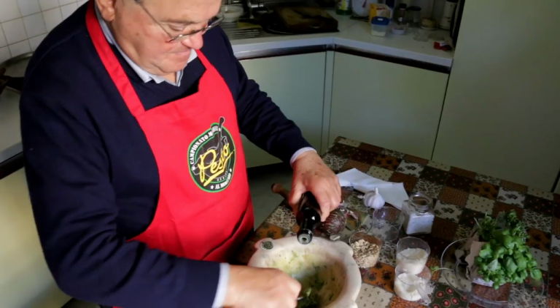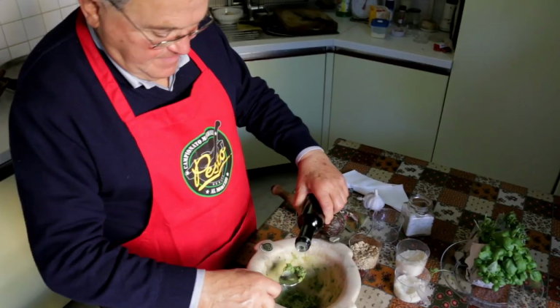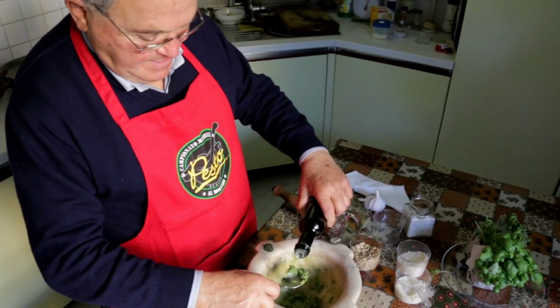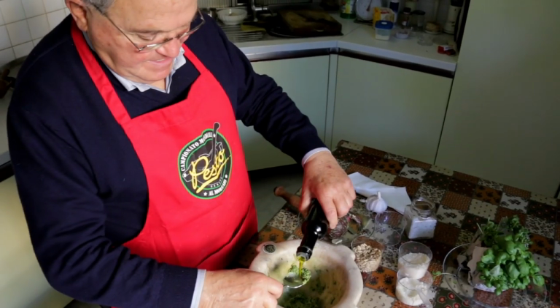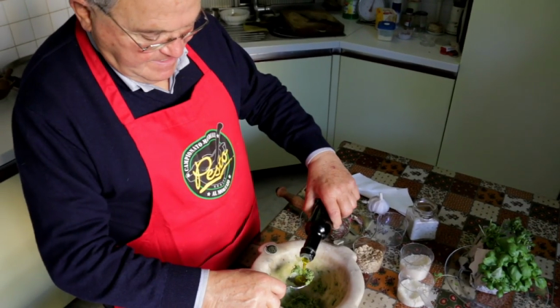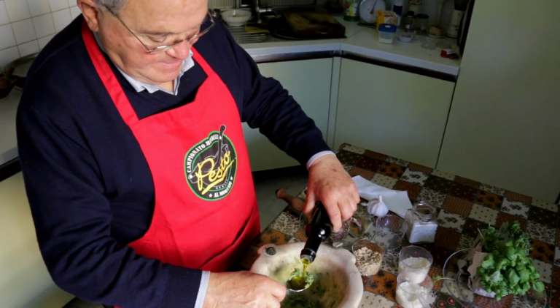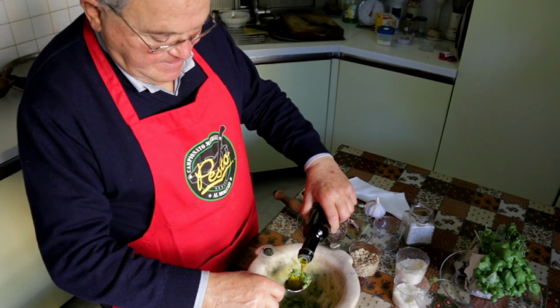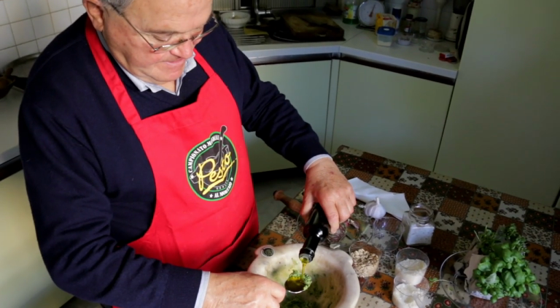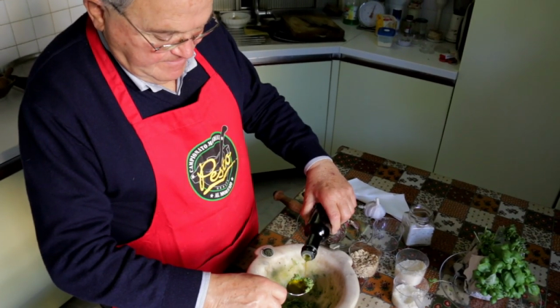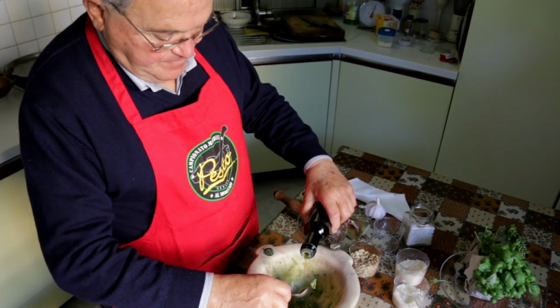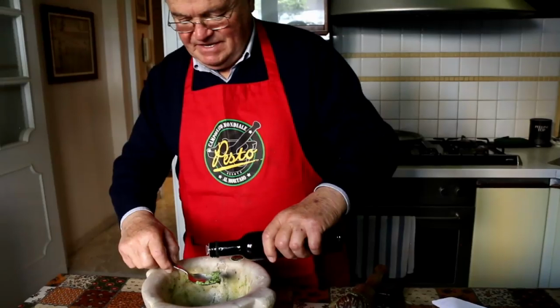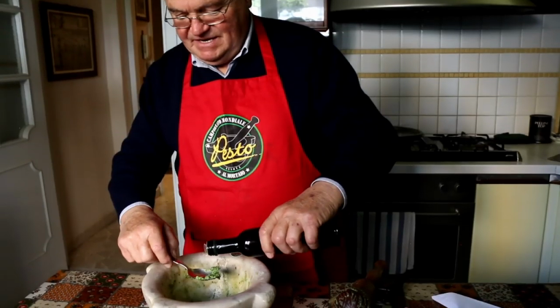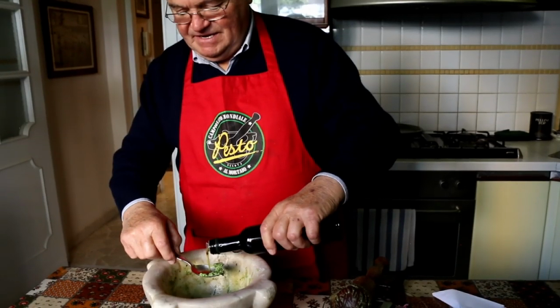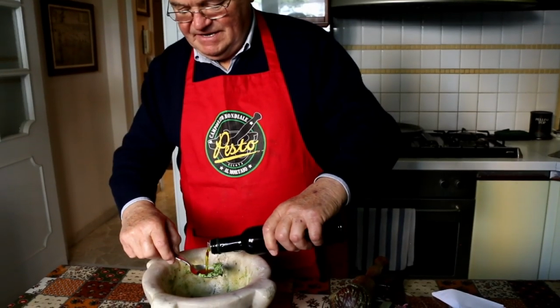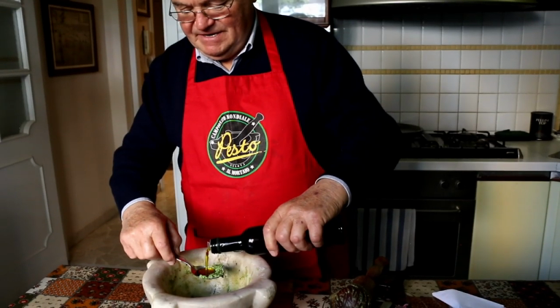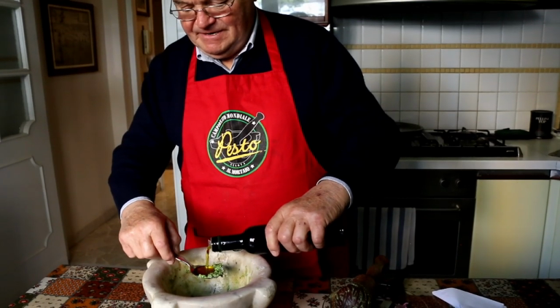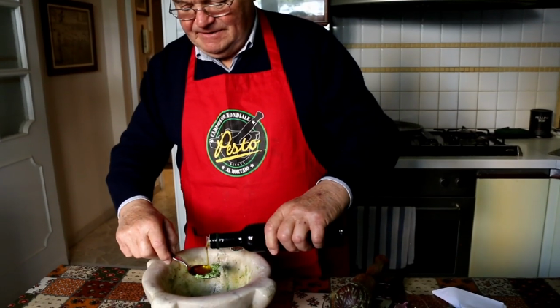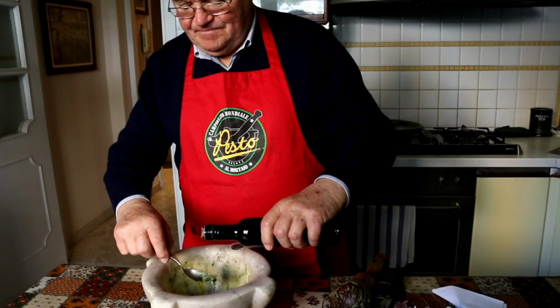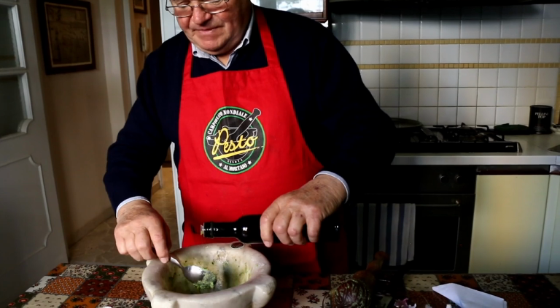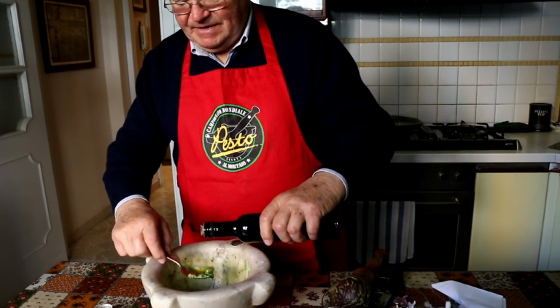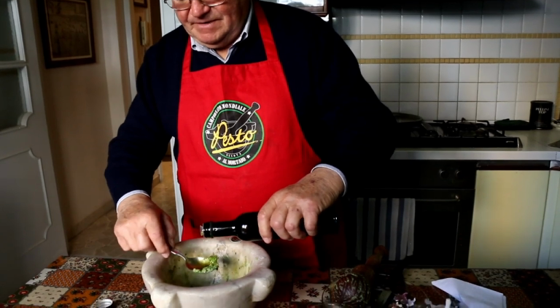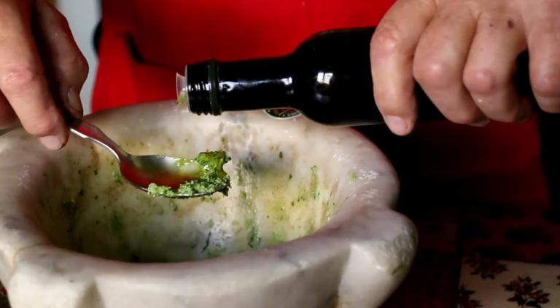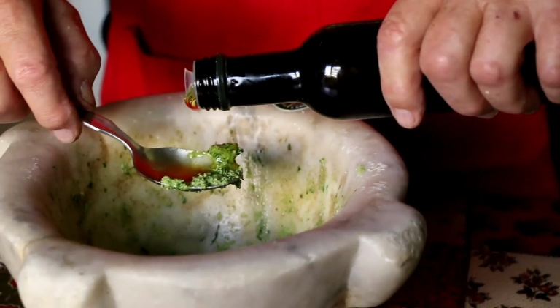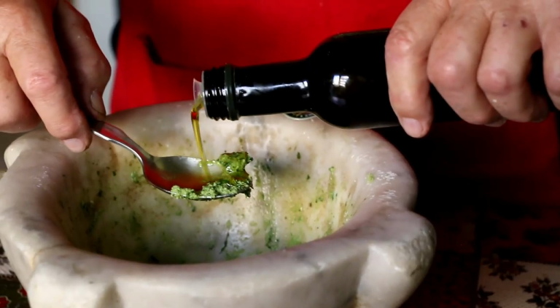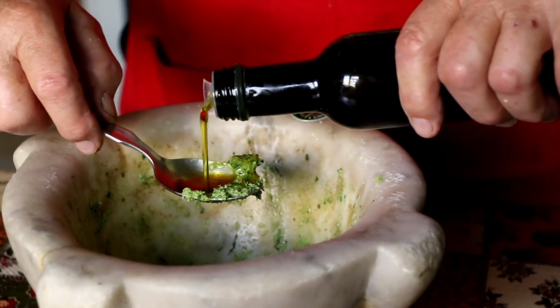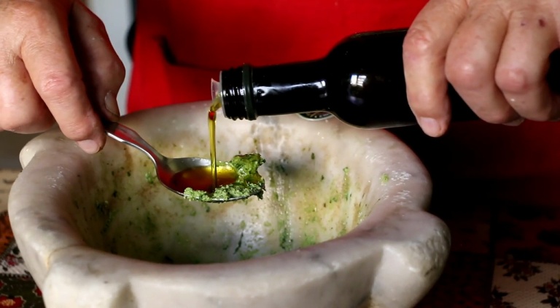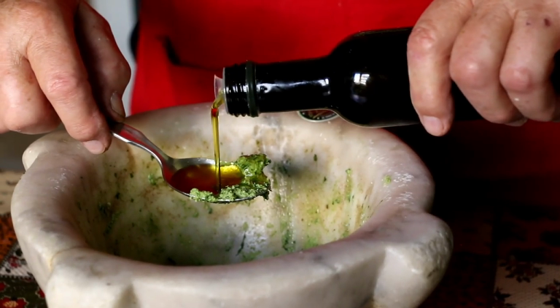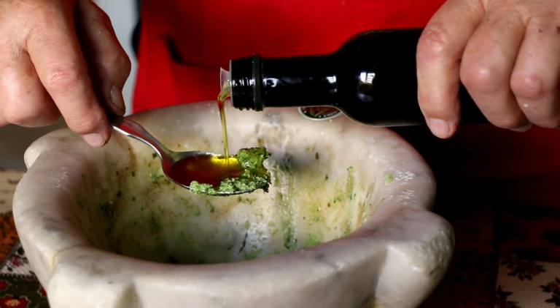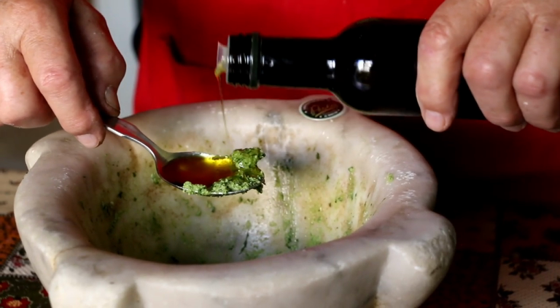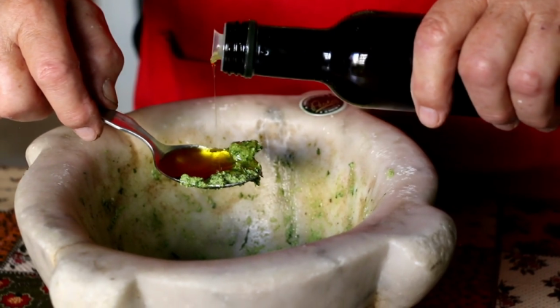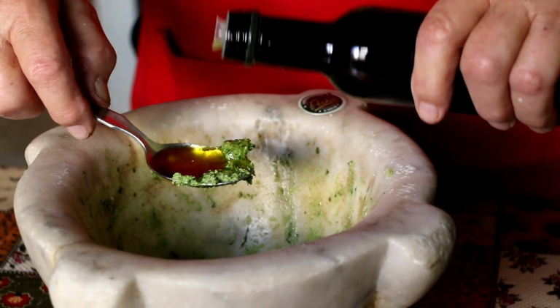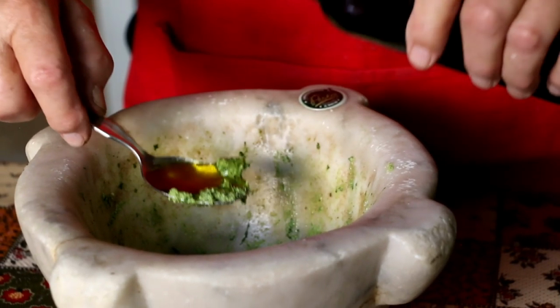Maurizio adds four tablespoons of extra virgin olive oil. This is from Liguria and has a gentle, grassy taste.